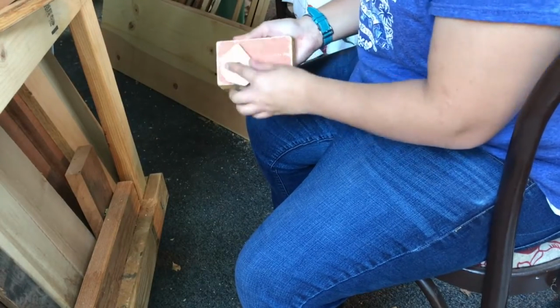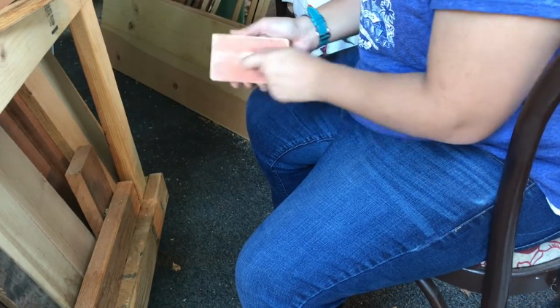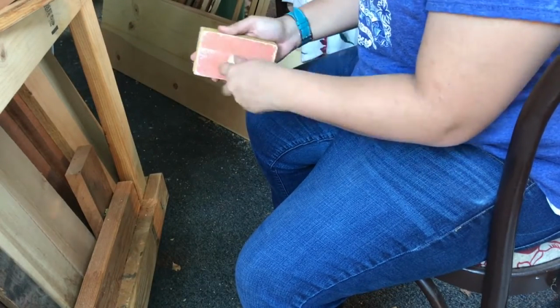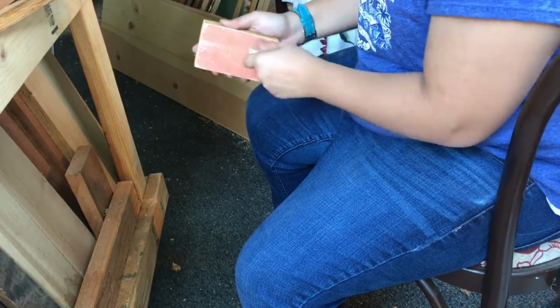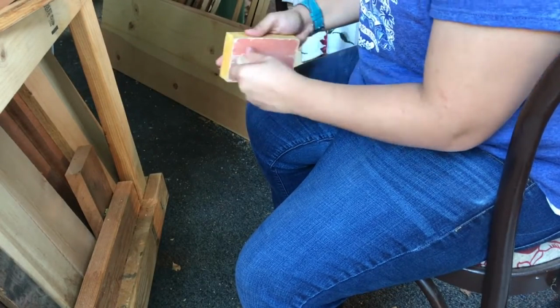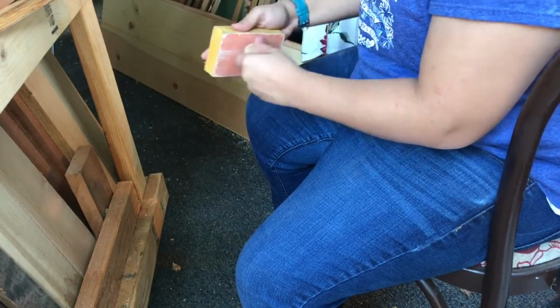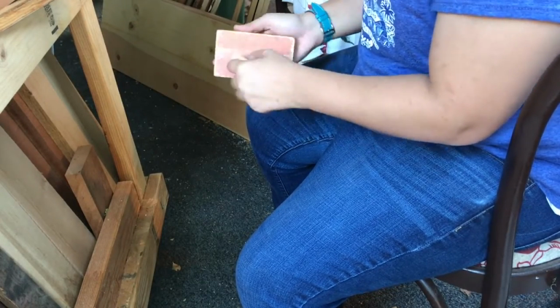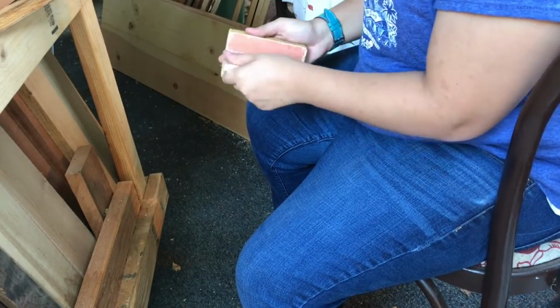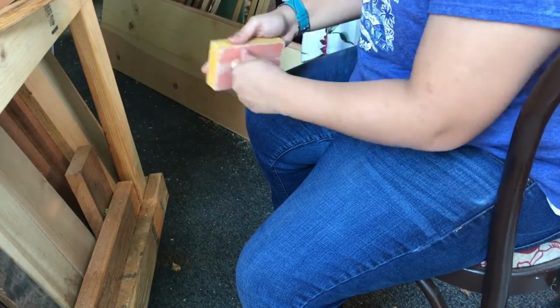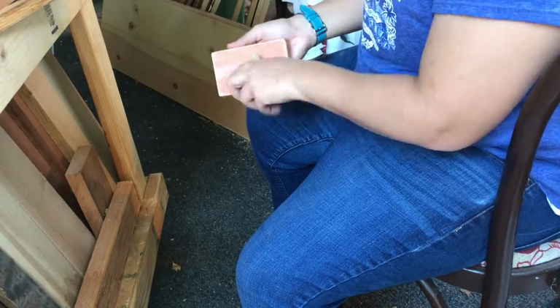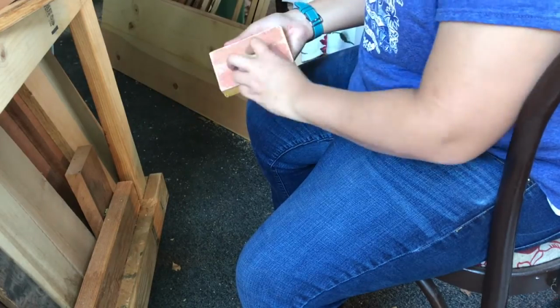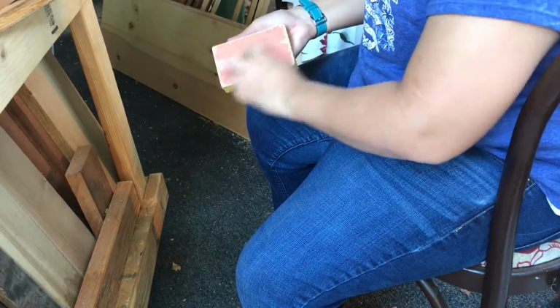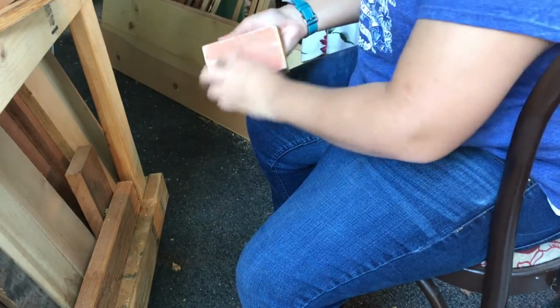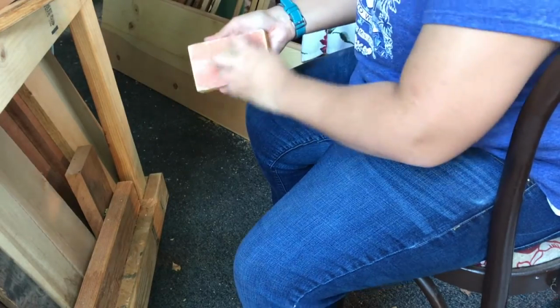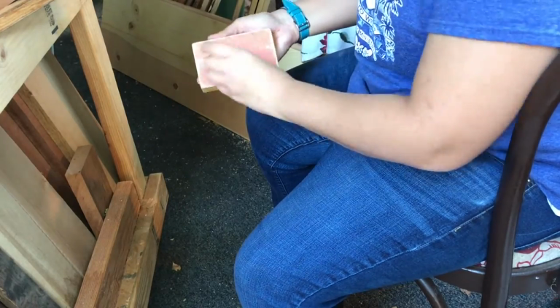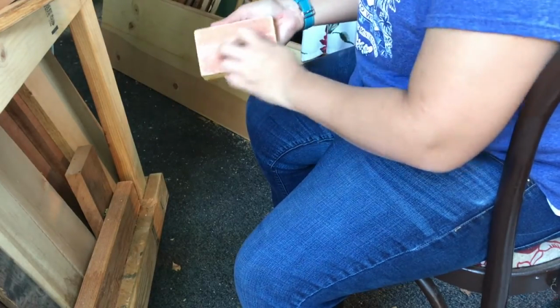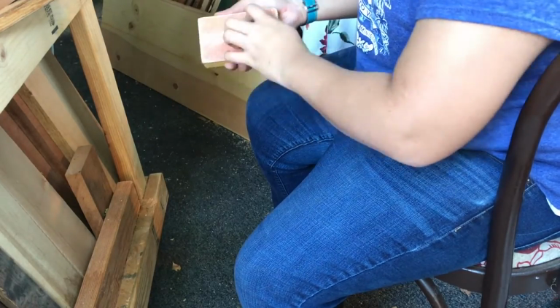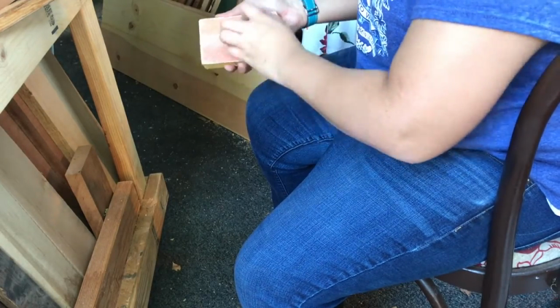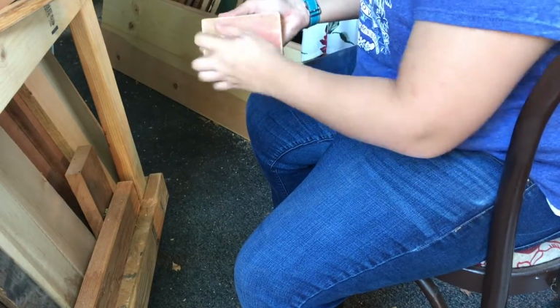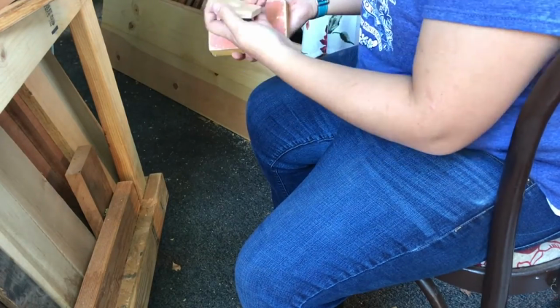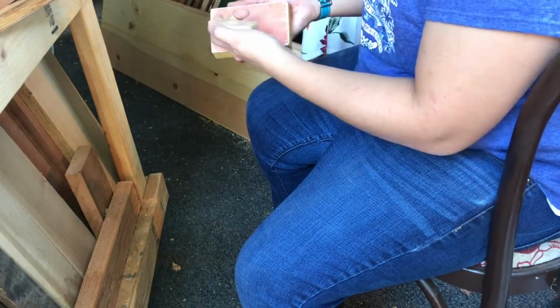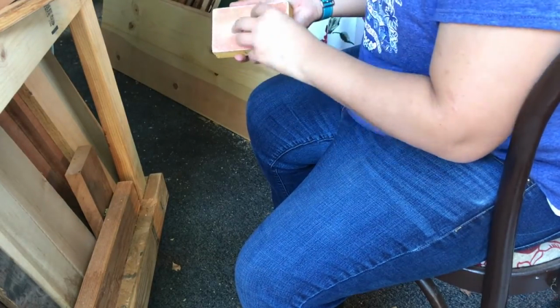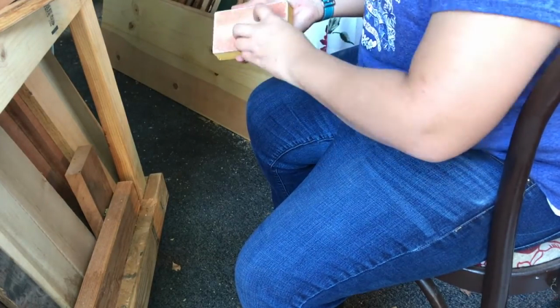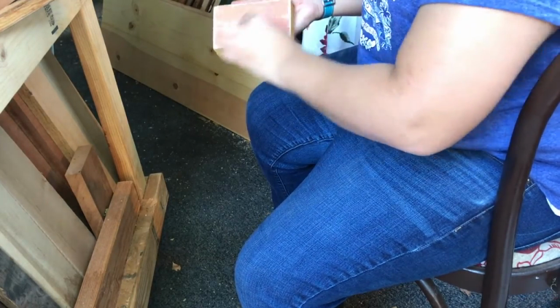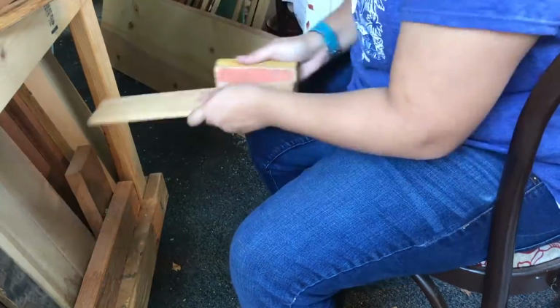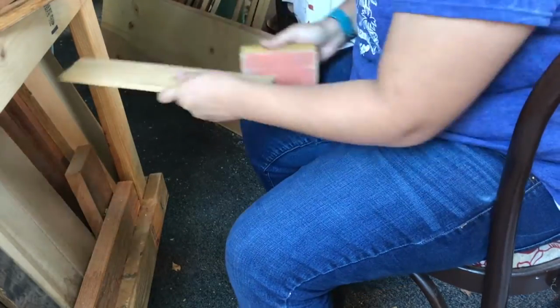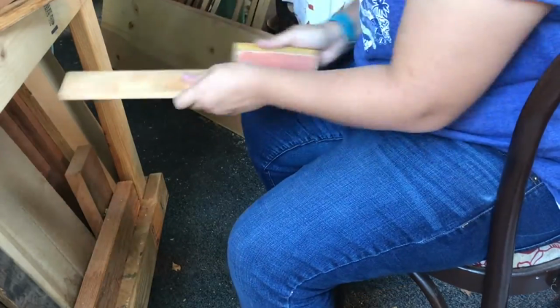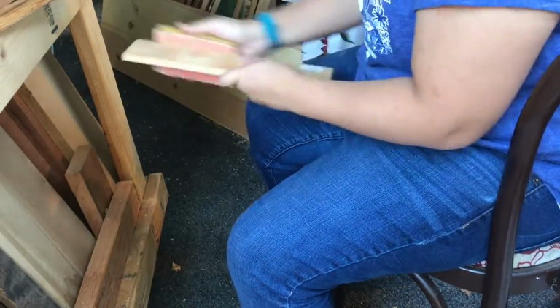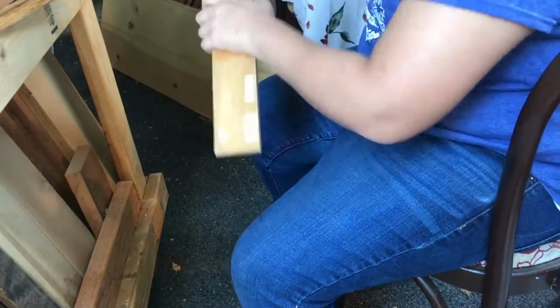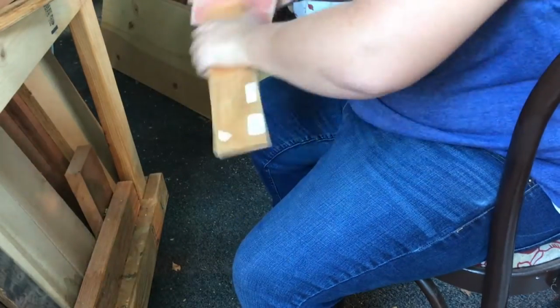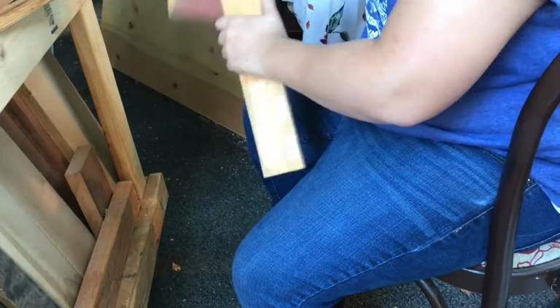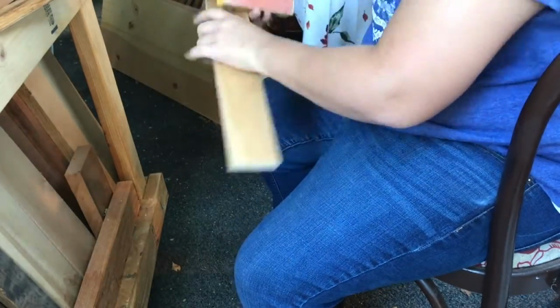Since these parts are so small I decided to just hand sand everything with a 120 grit sanding block.